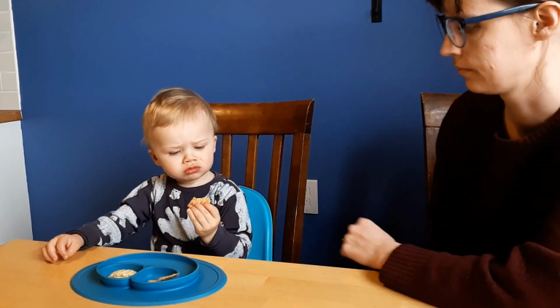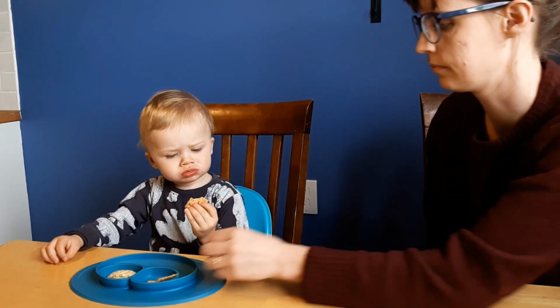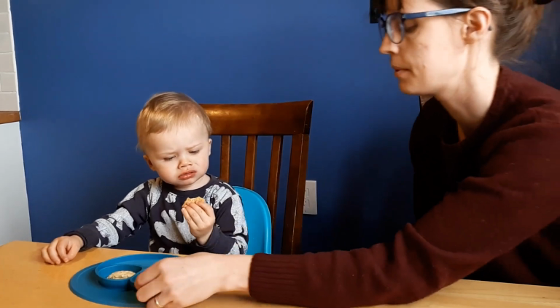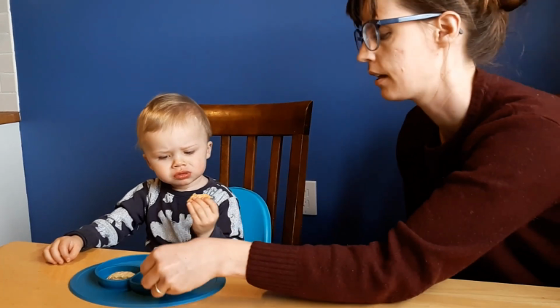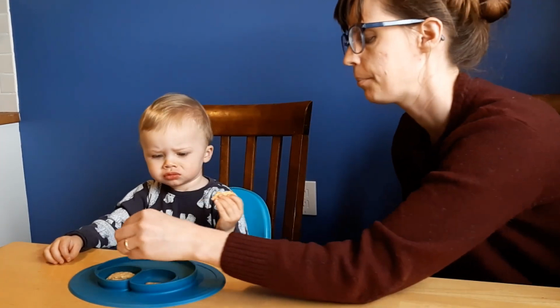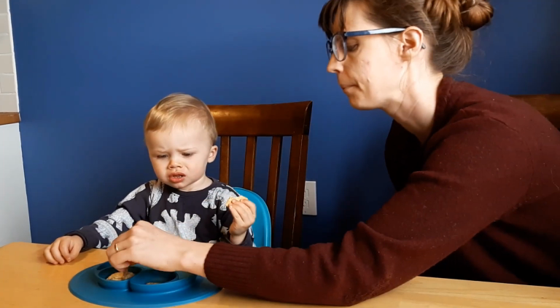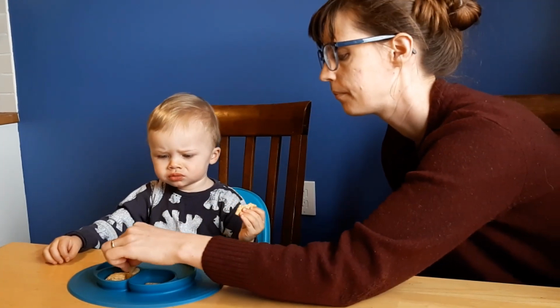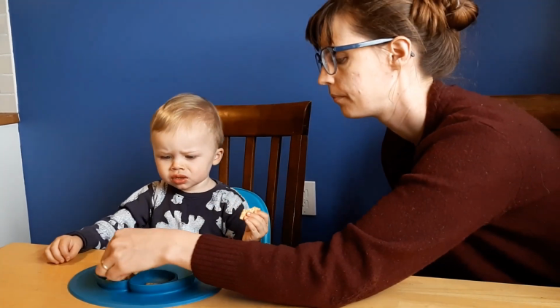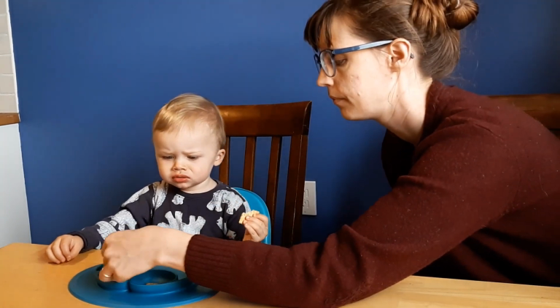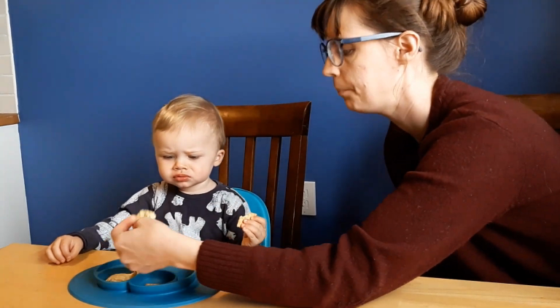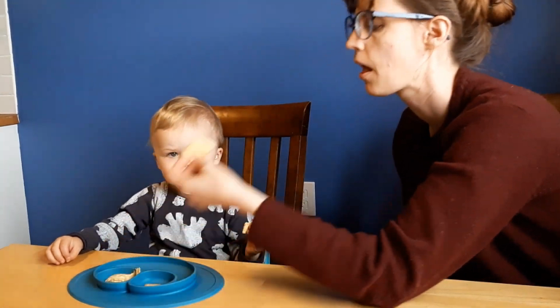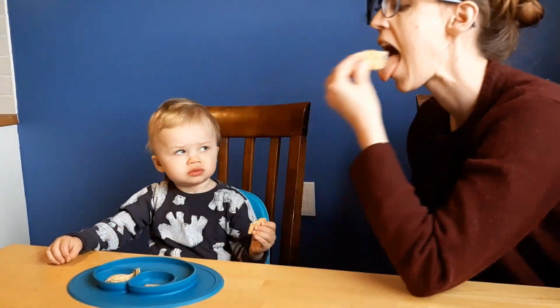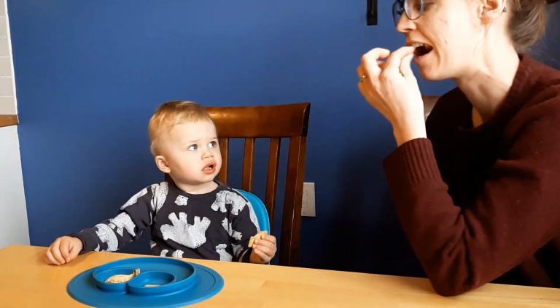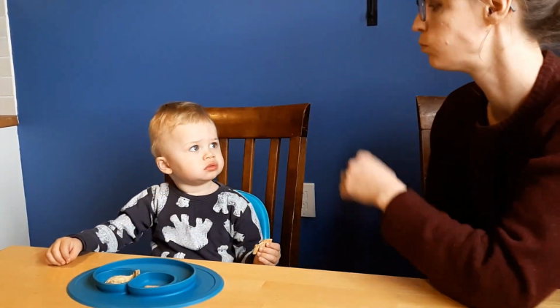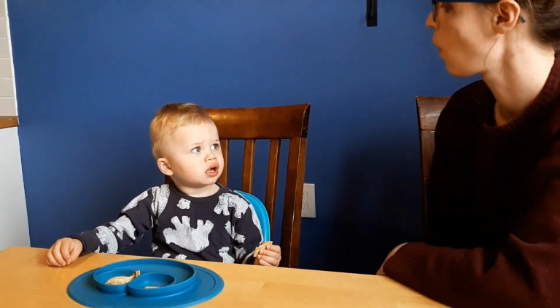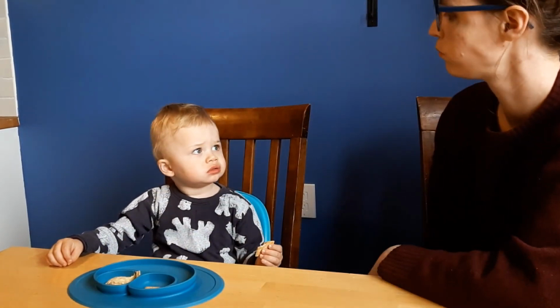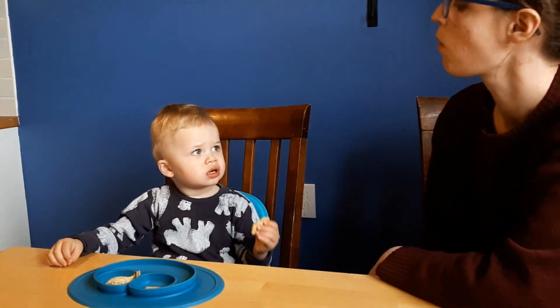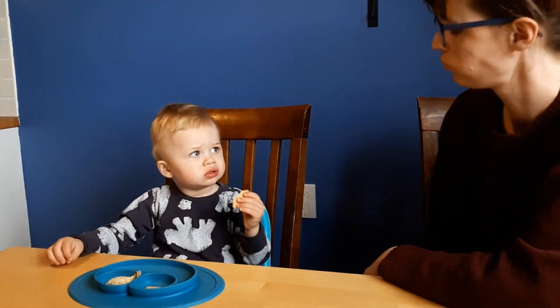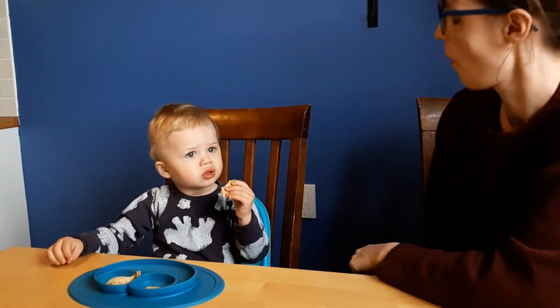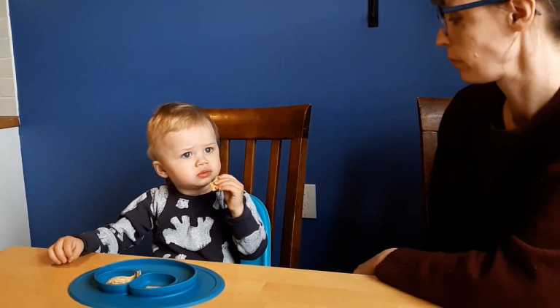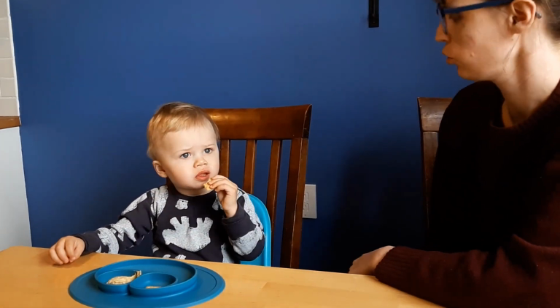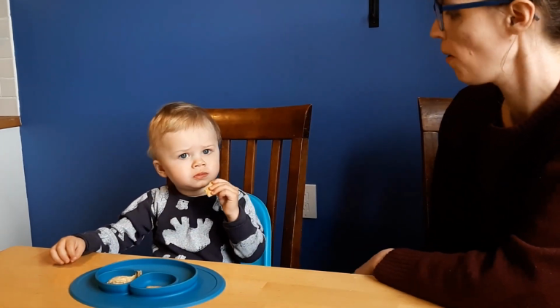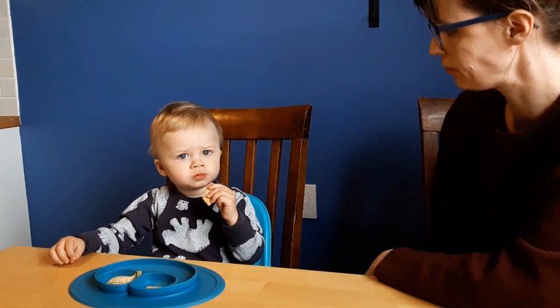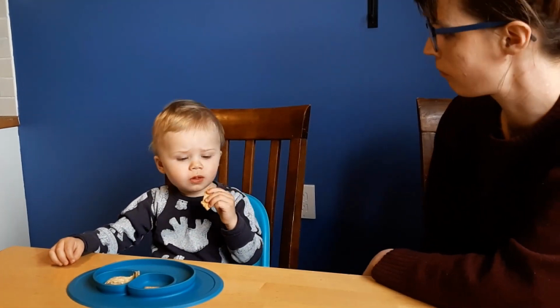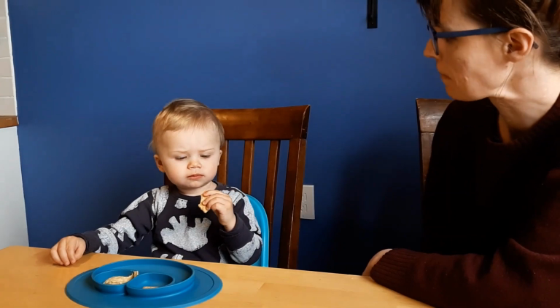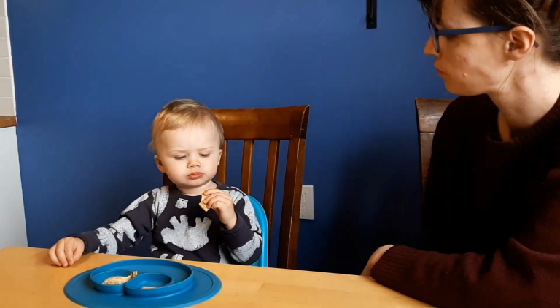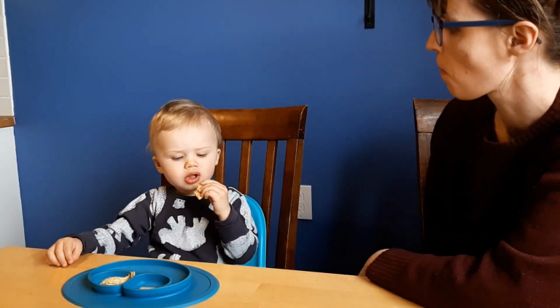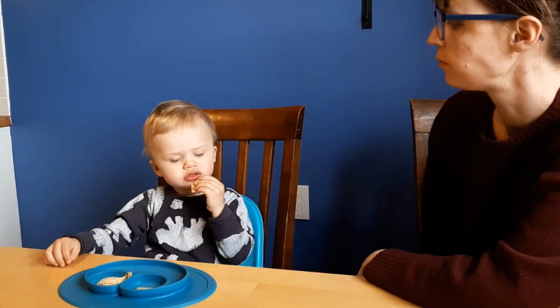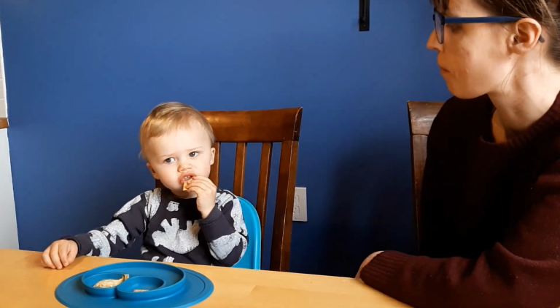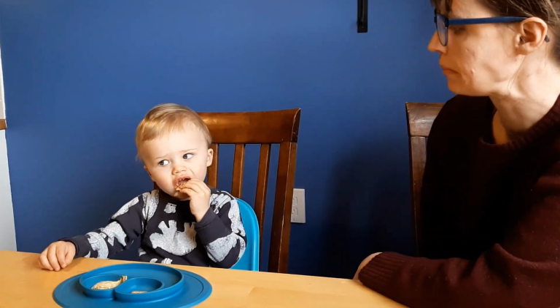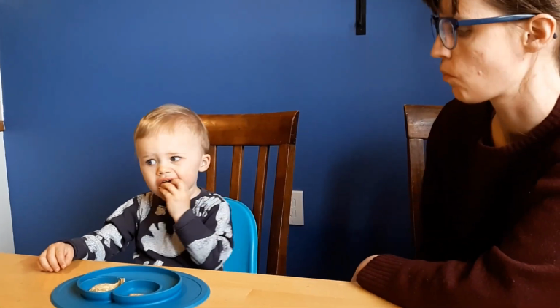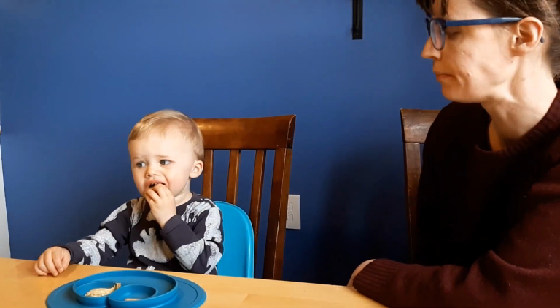Mommy's going to dip it. Dip. This is good.